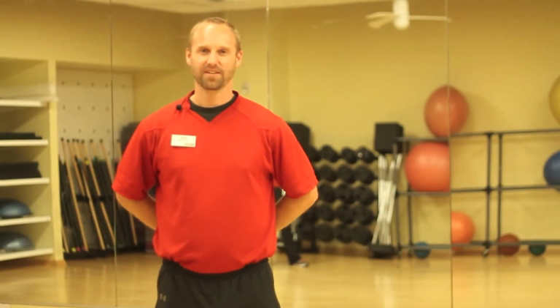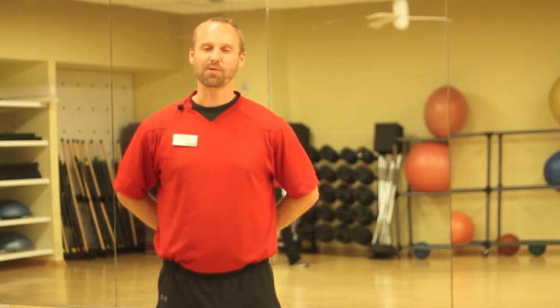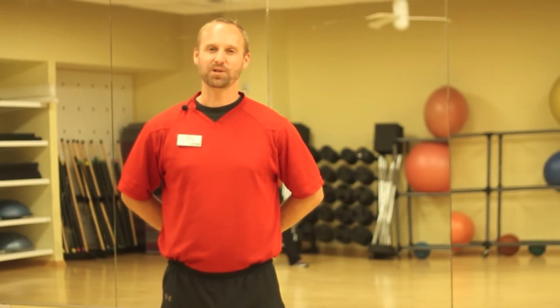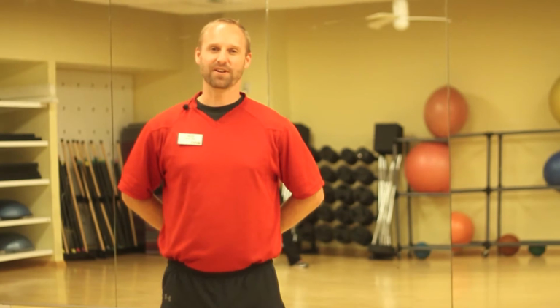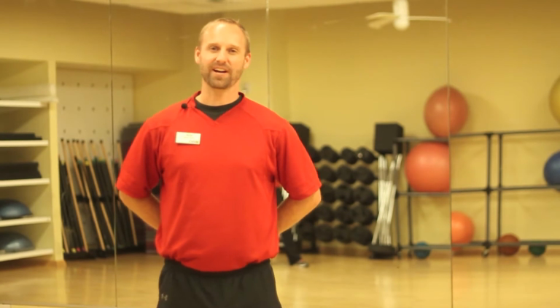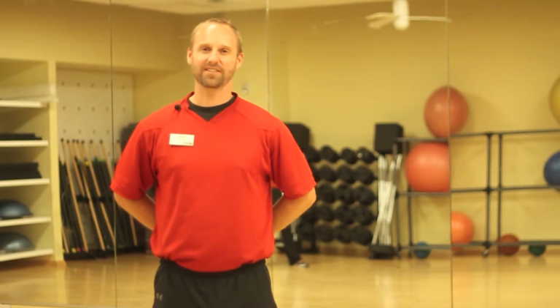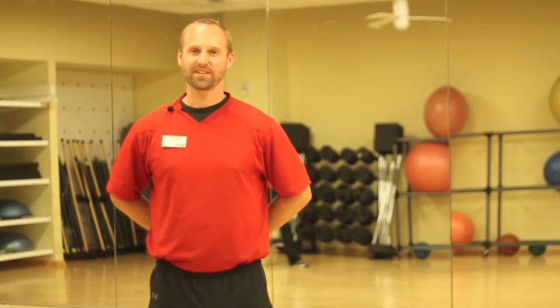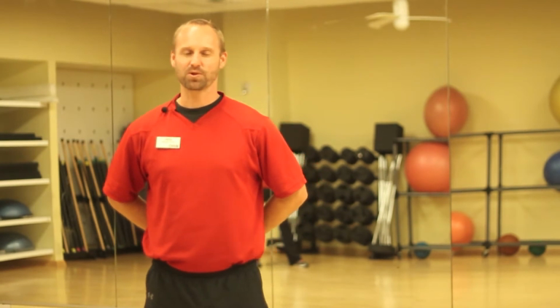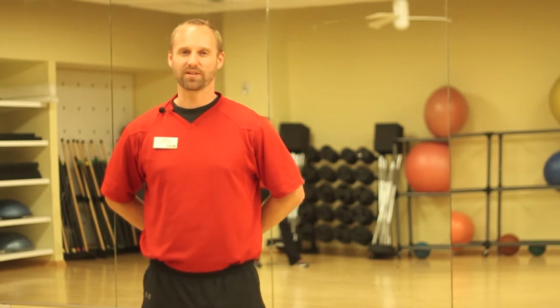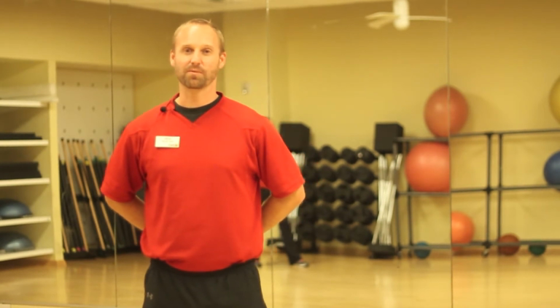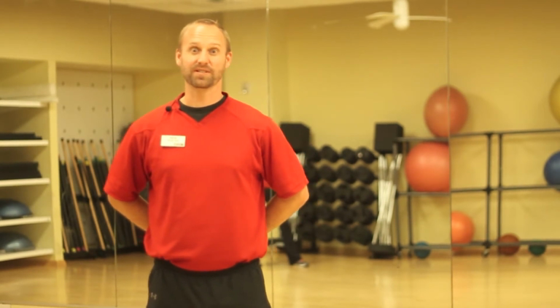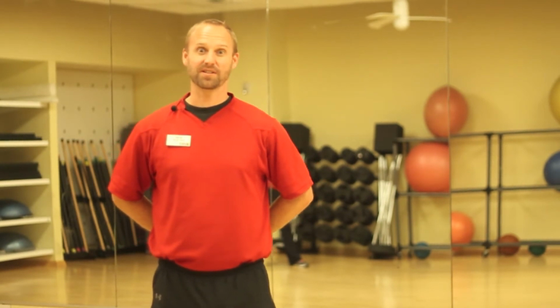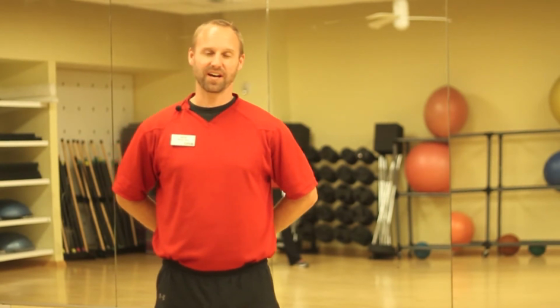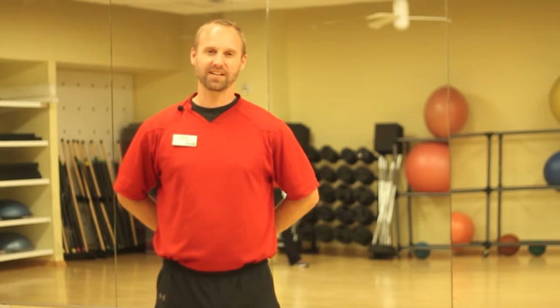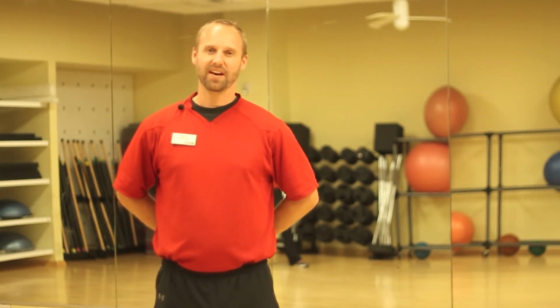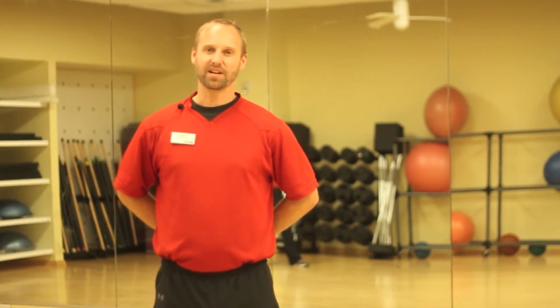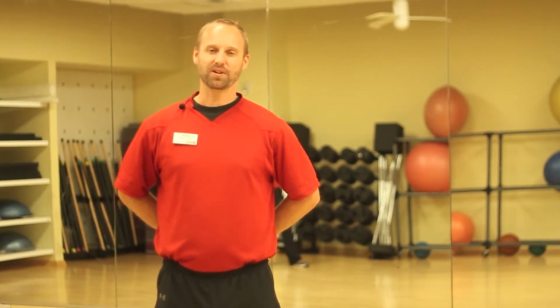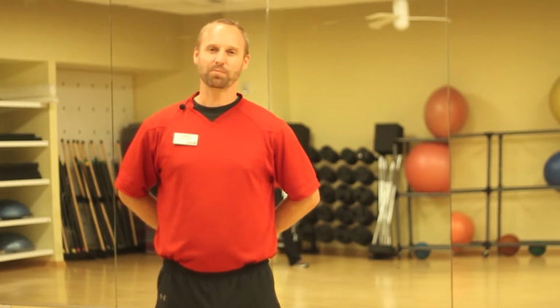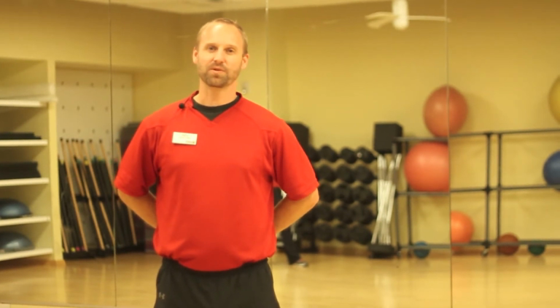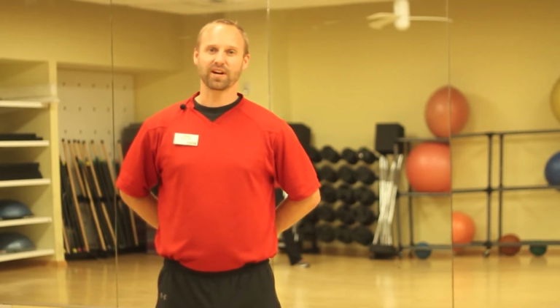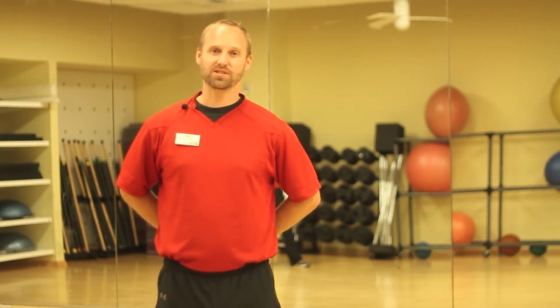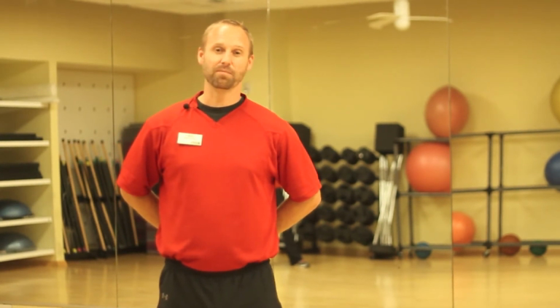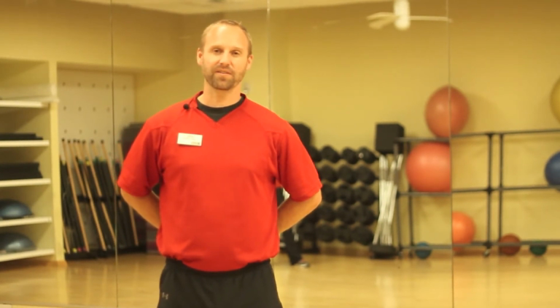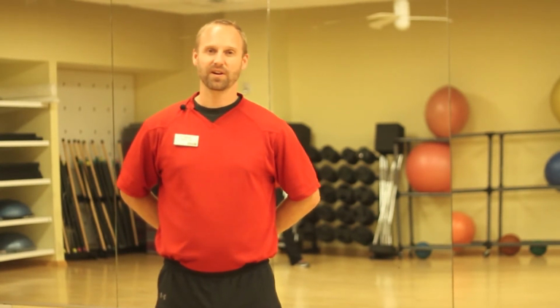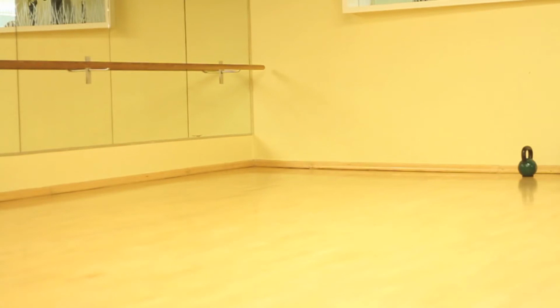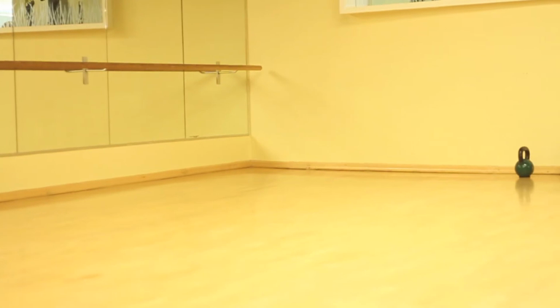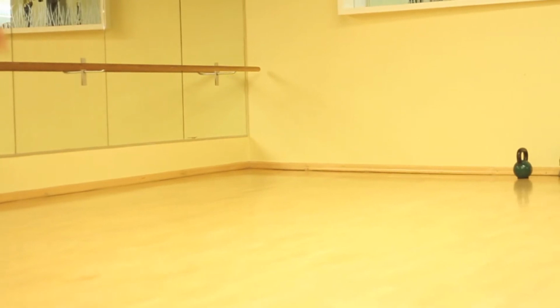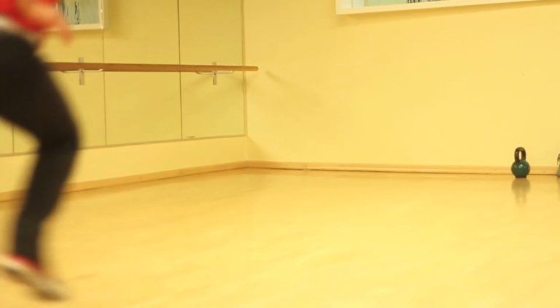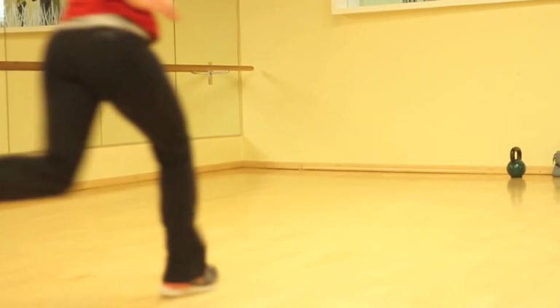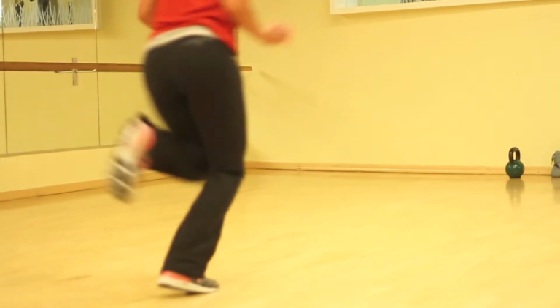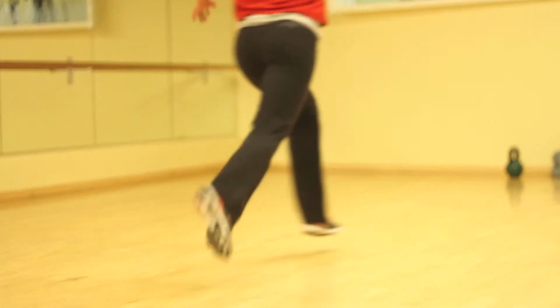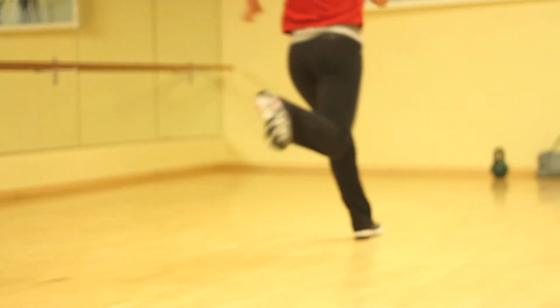Hi, my name's Peter Eigen. I'm a trainer at Club 1 Scotts Valley, and I'm here to help you with your challenge of the month. I have four techniques to help you with these sprints.